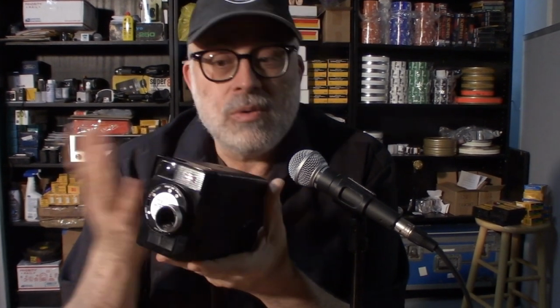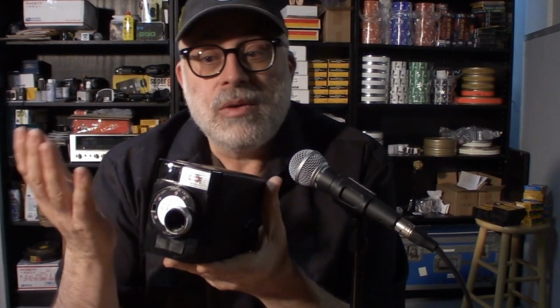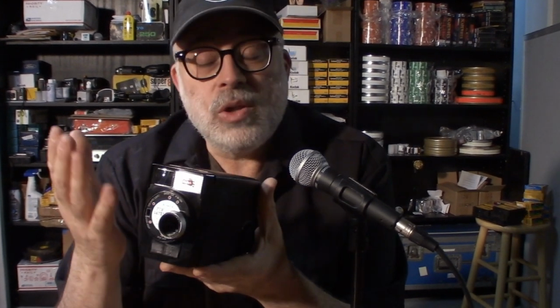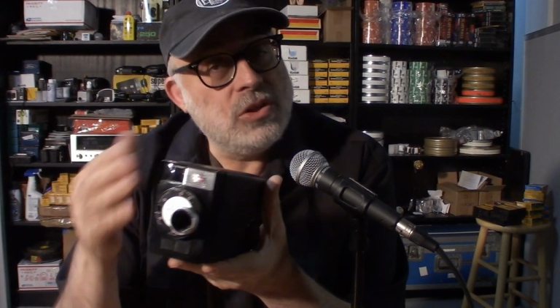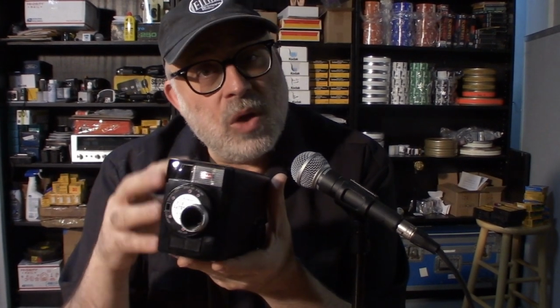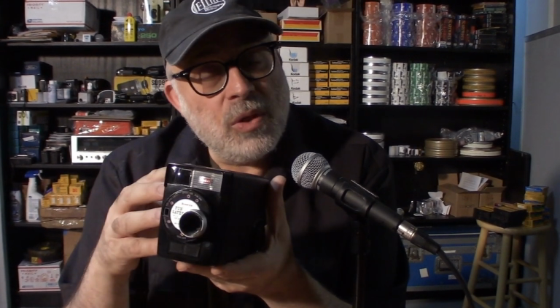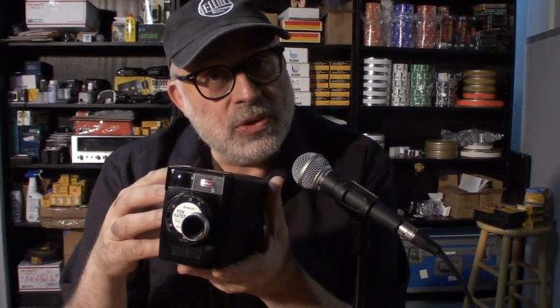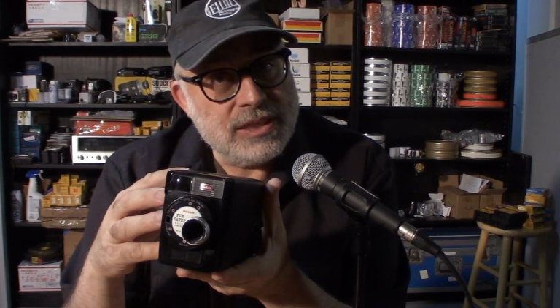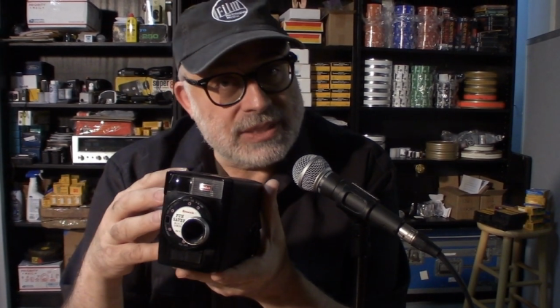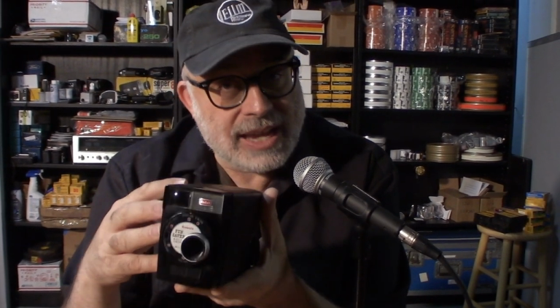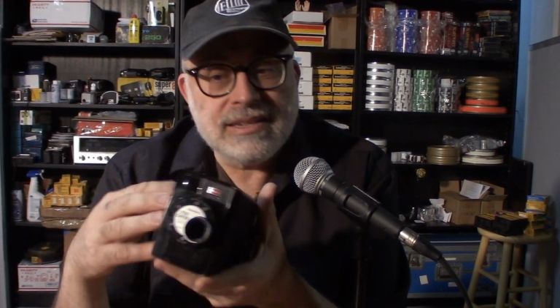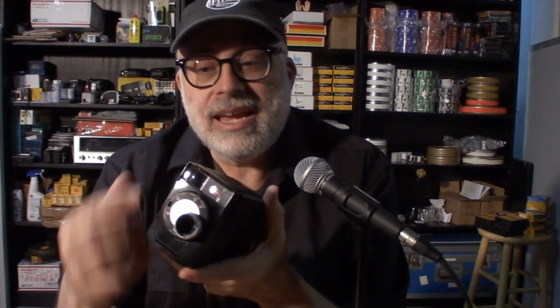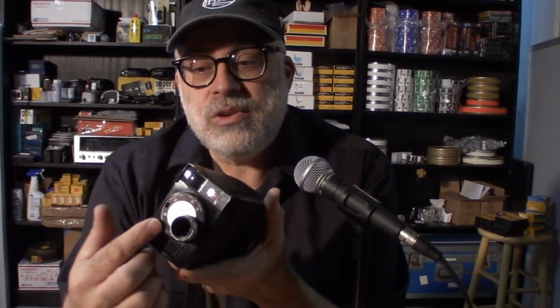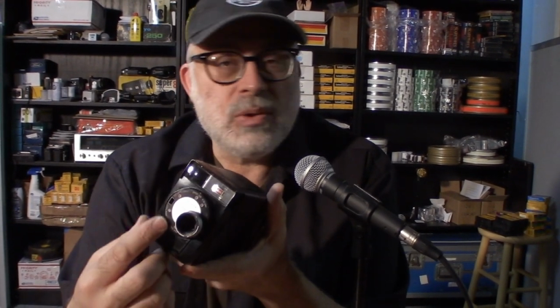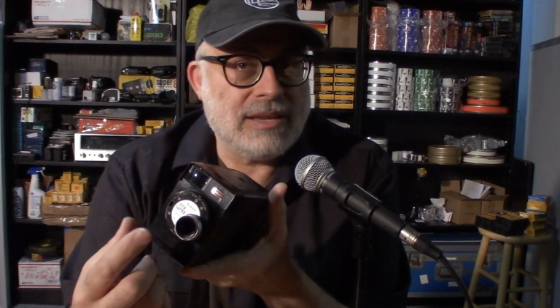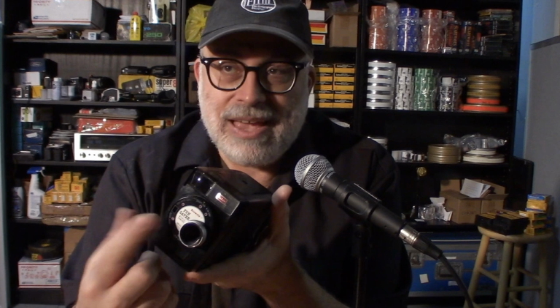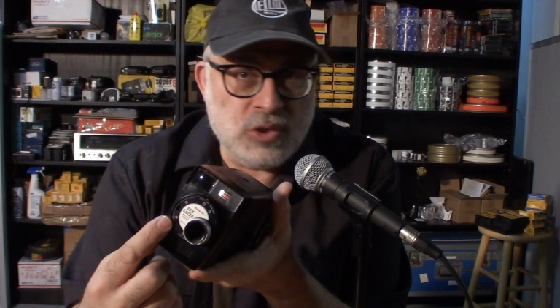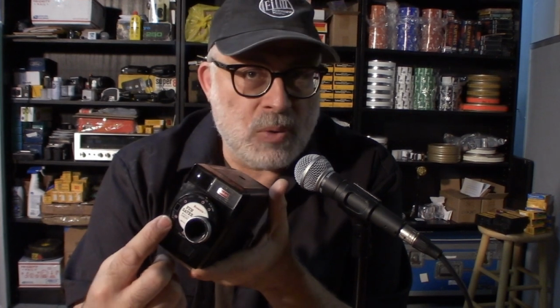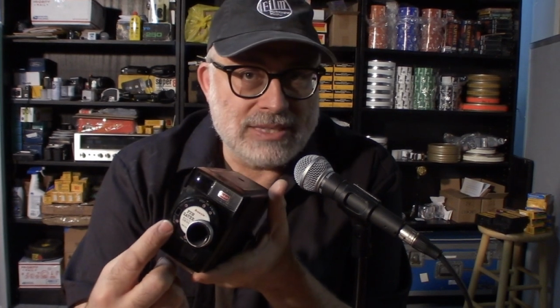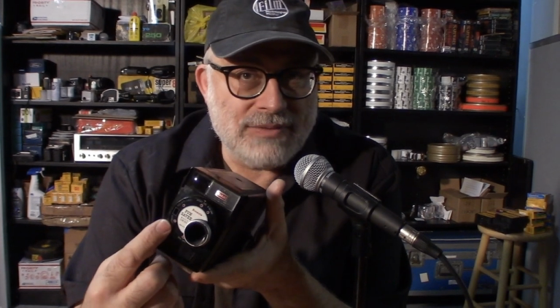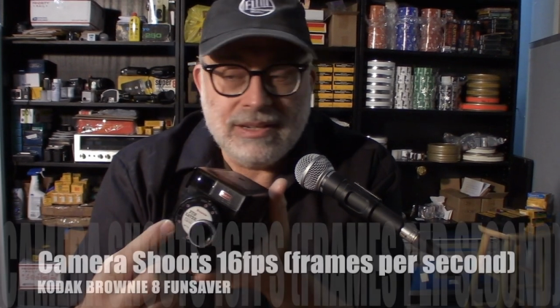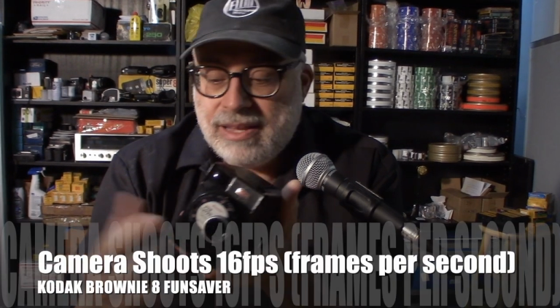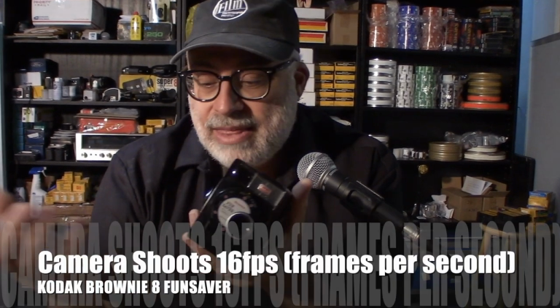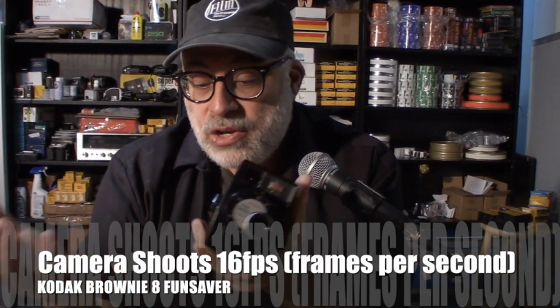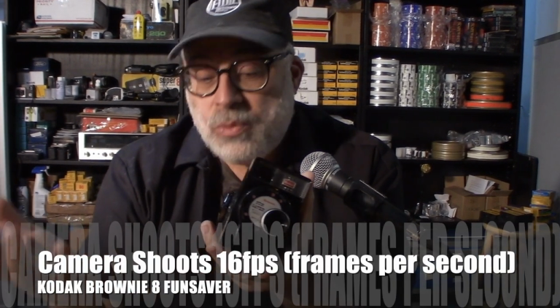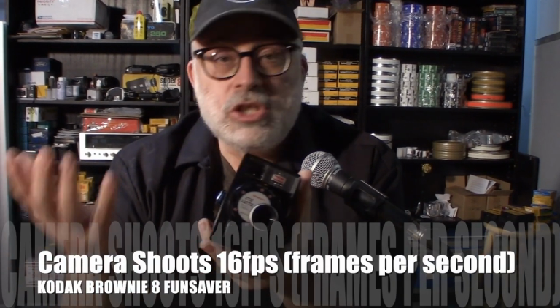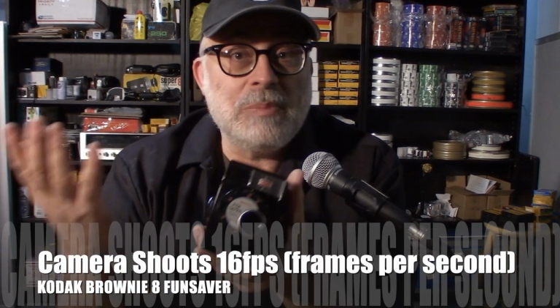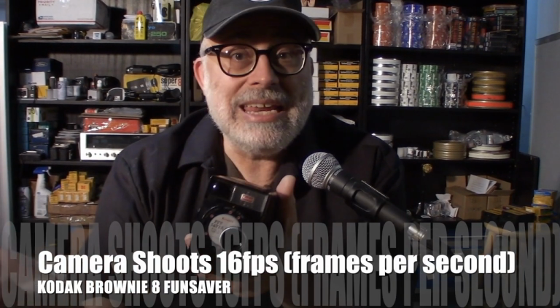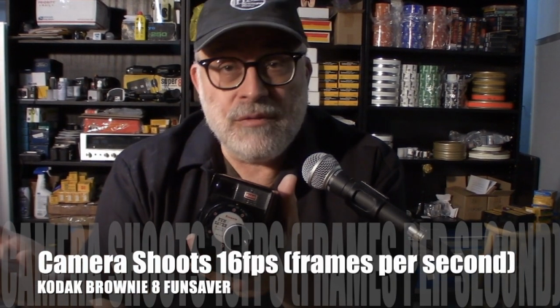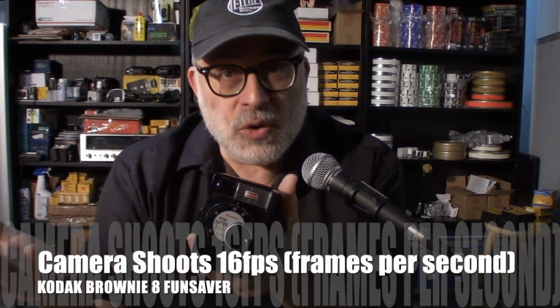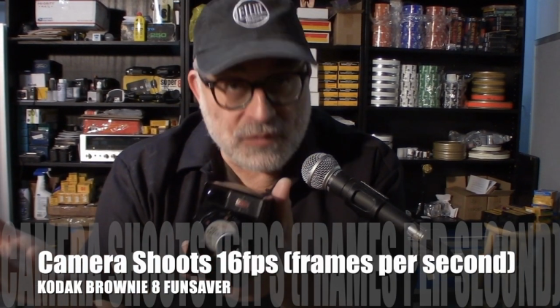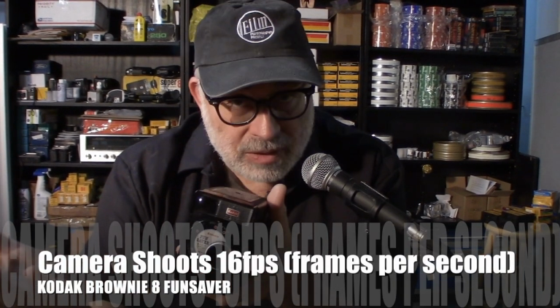You may ask: what is the shutter speed on these cameras? It's 1/30th of a second. So once you know it's 1/30th of a second, you know it's f/2.7, and you know the speed of your film — you're all set and can figure it out.